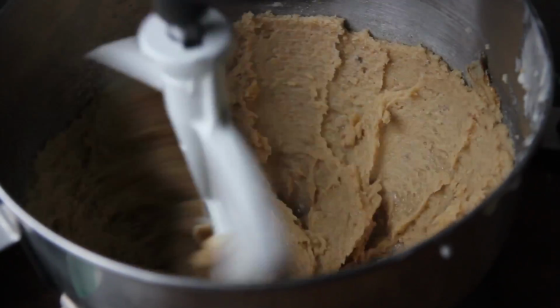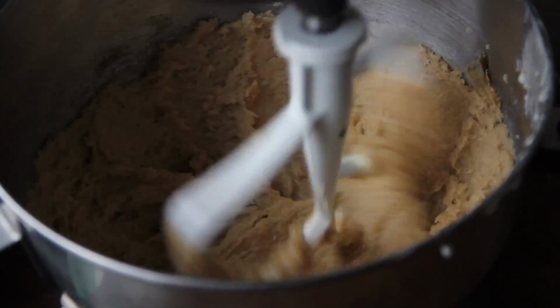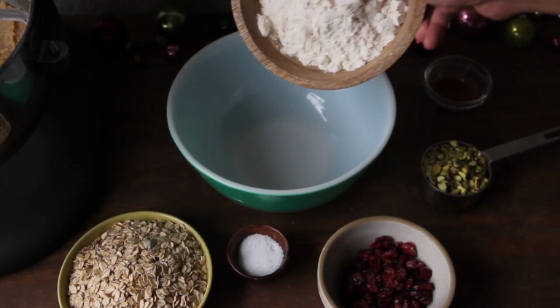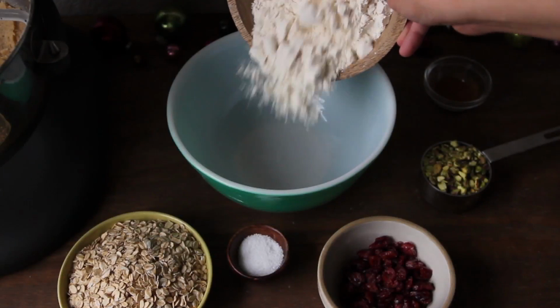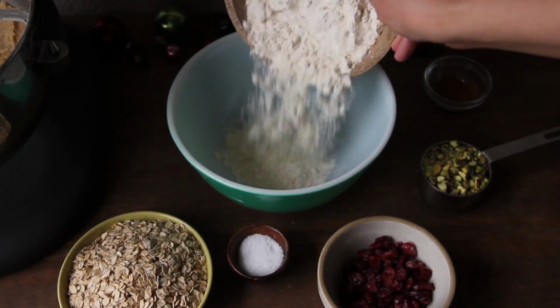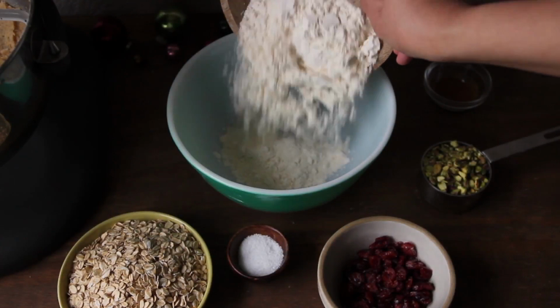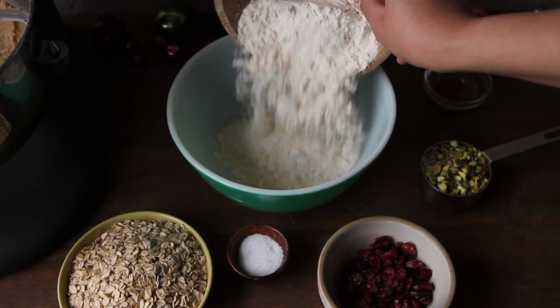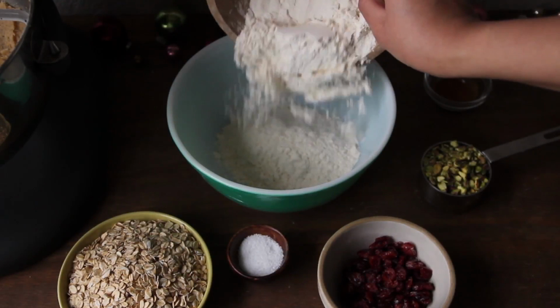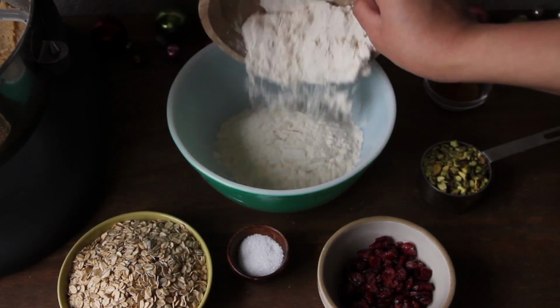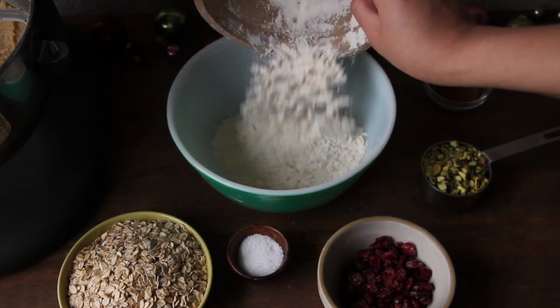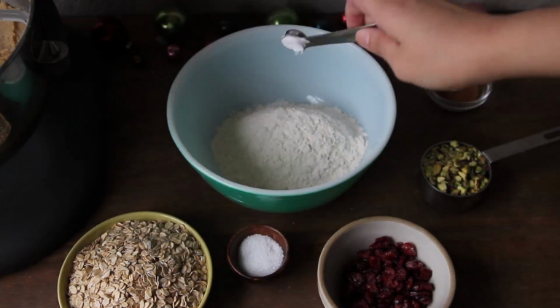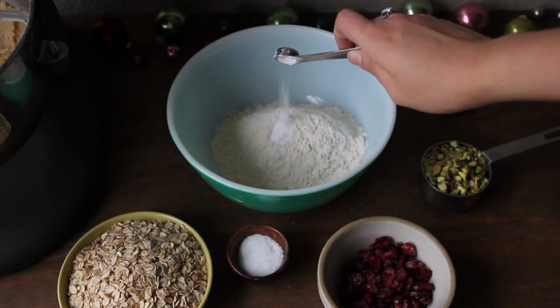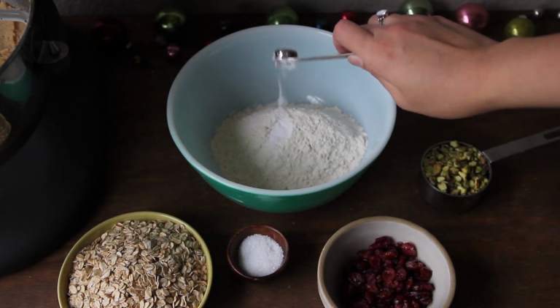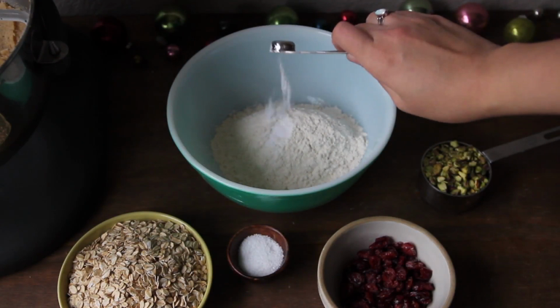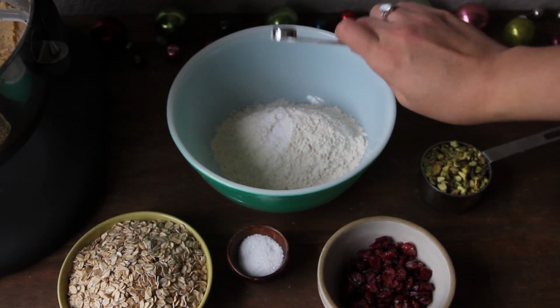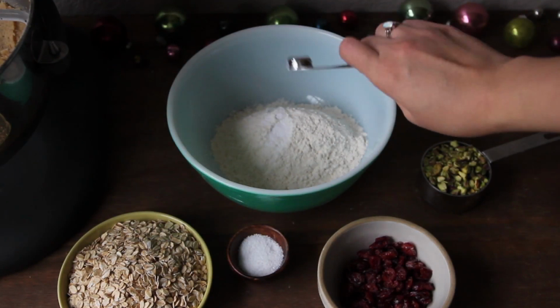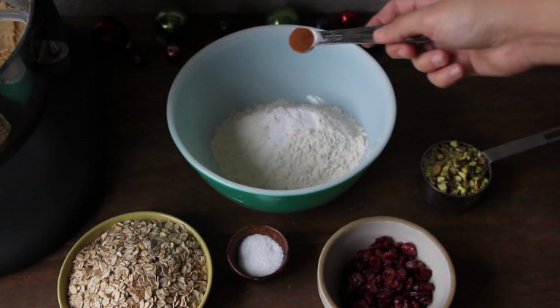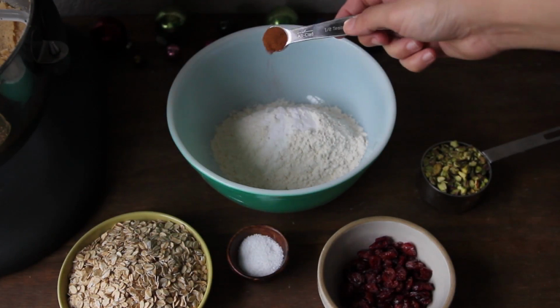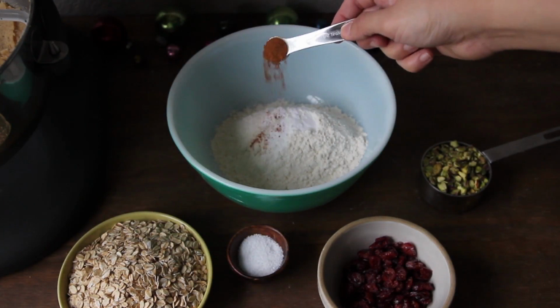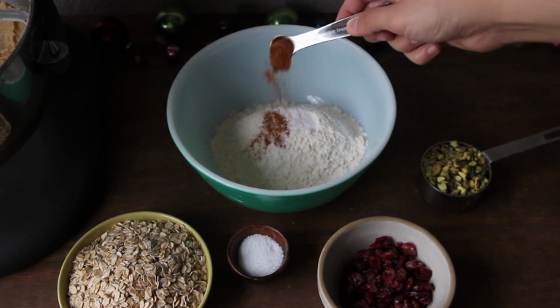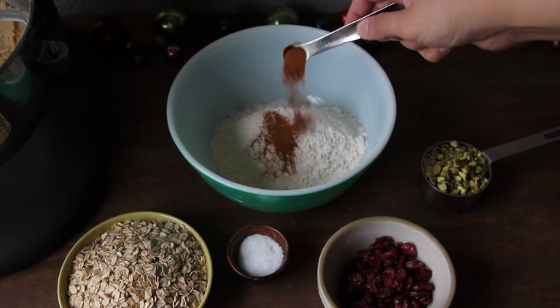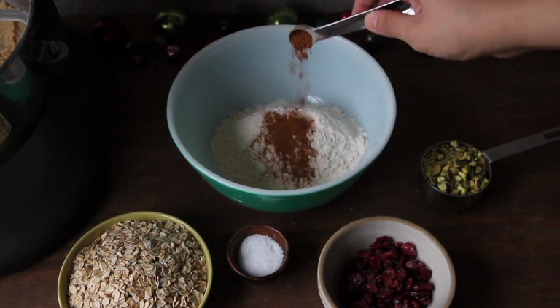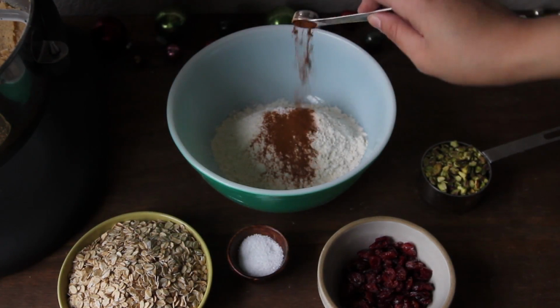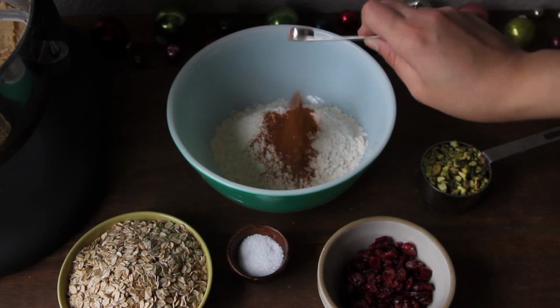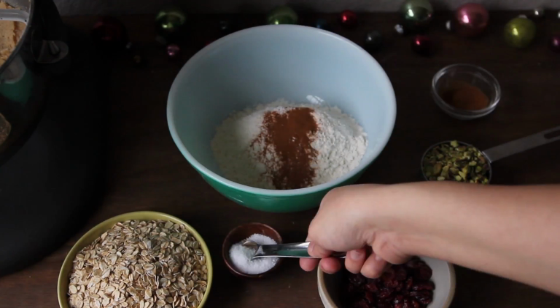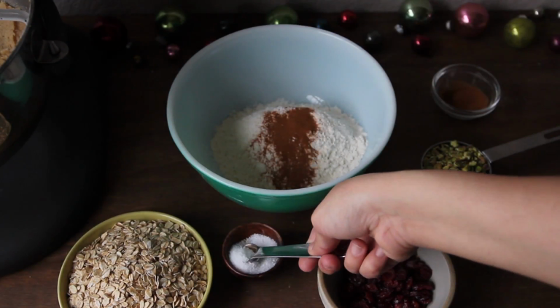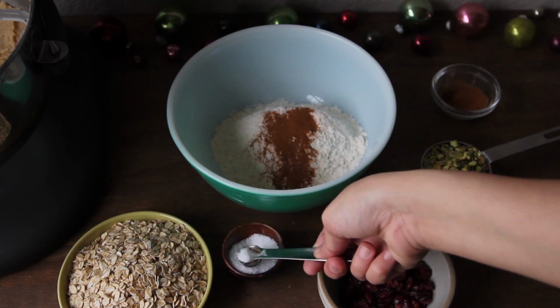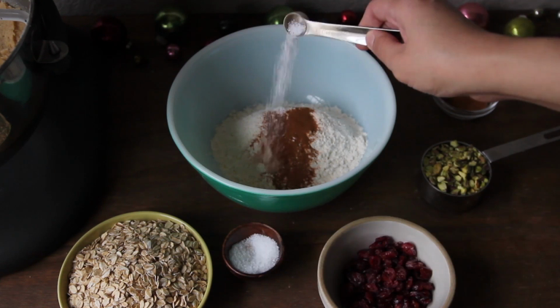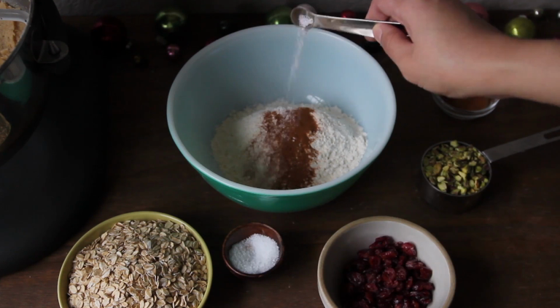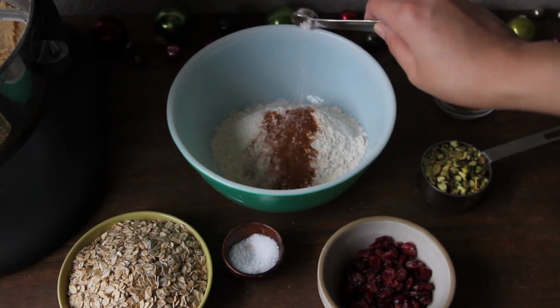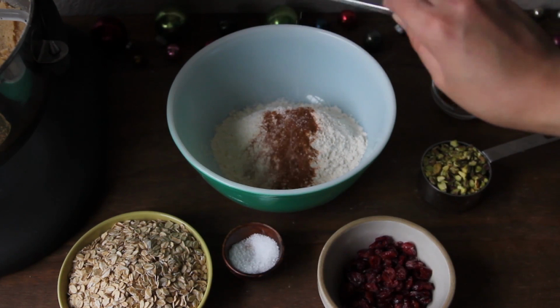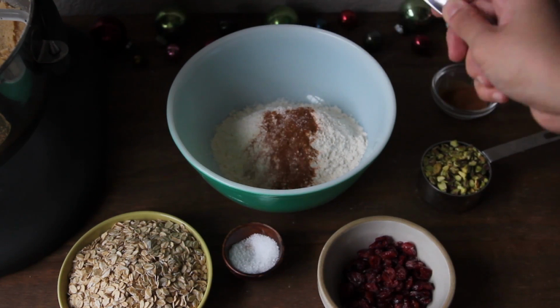In another bowl, whisk together the flour, baking soda, cinnamon, kosher salt, and thick rolled oats.